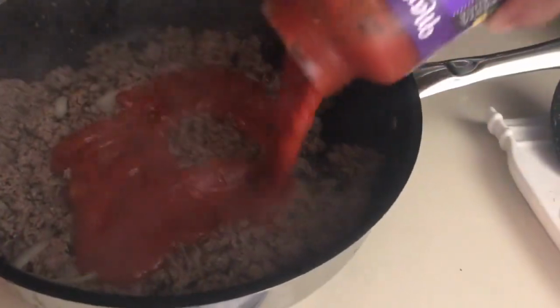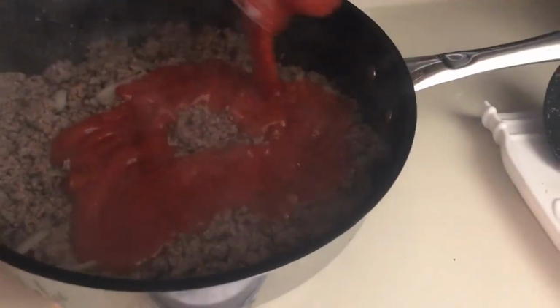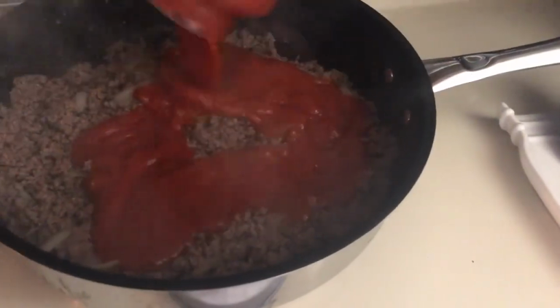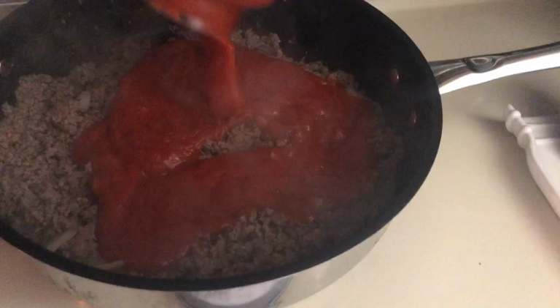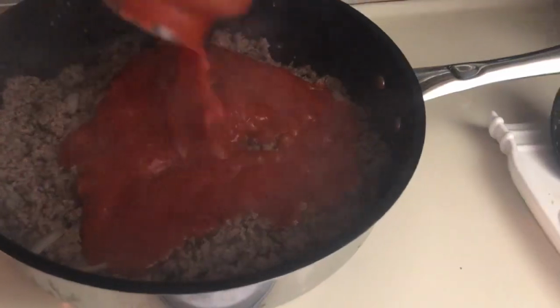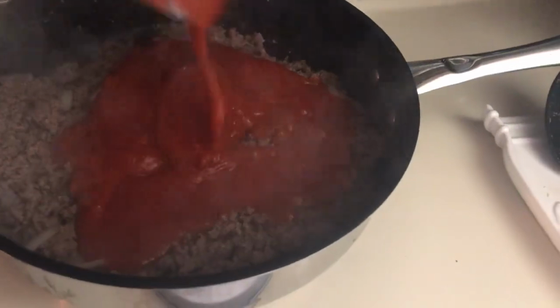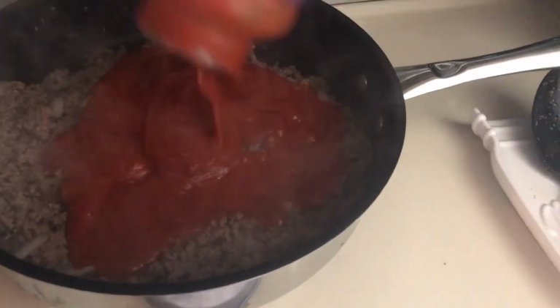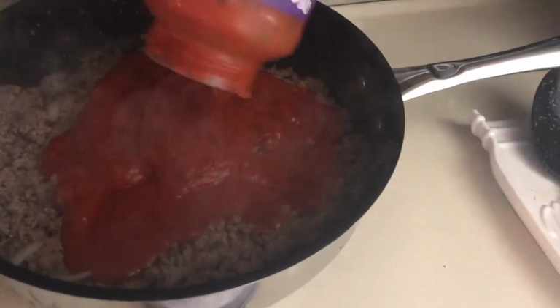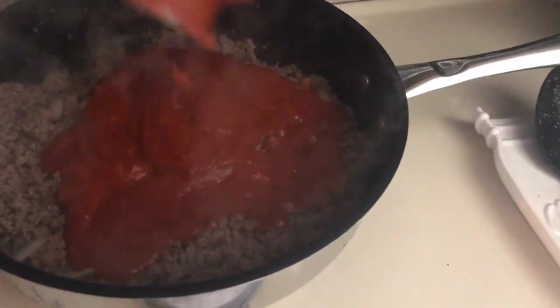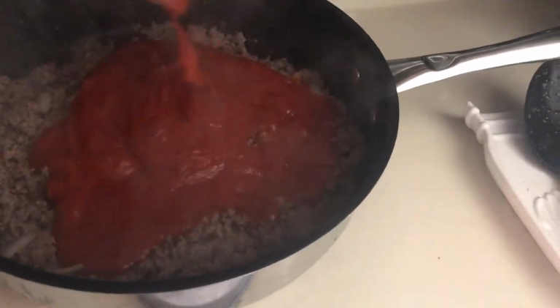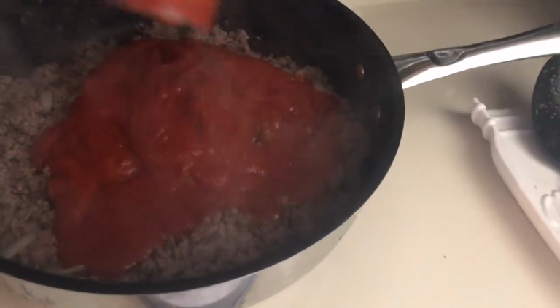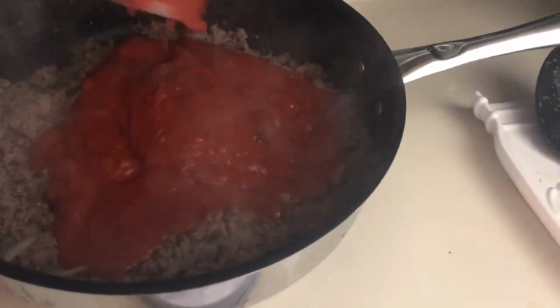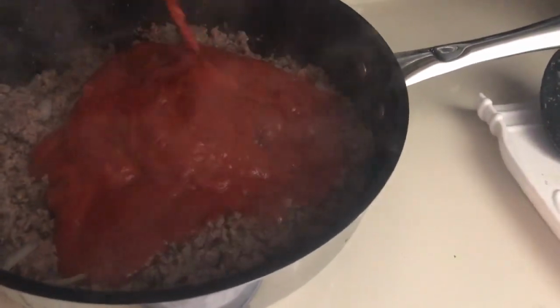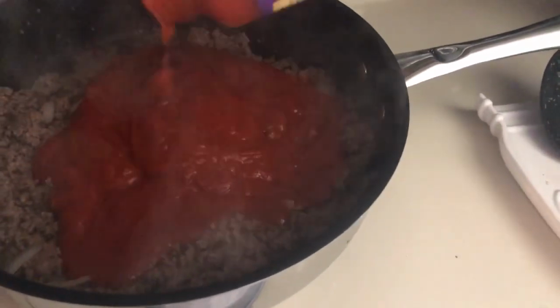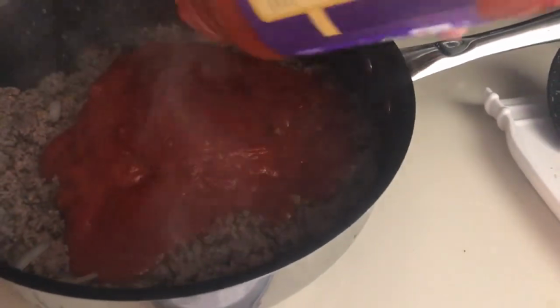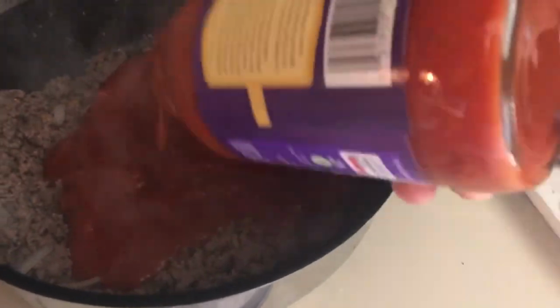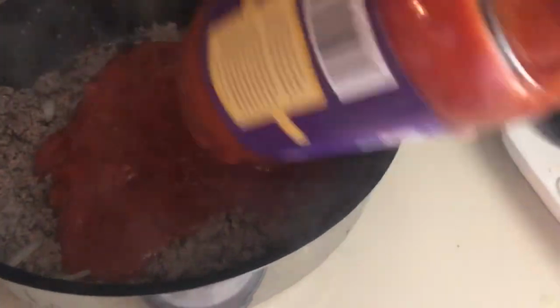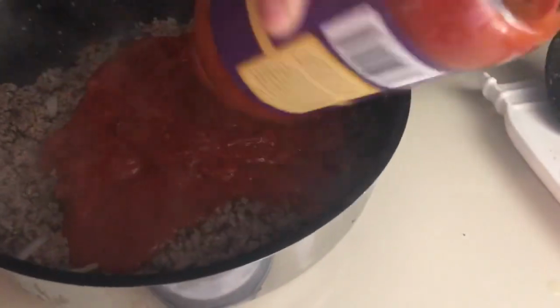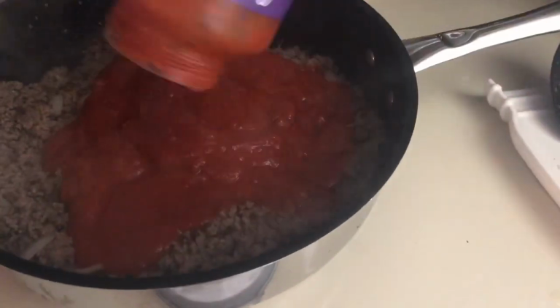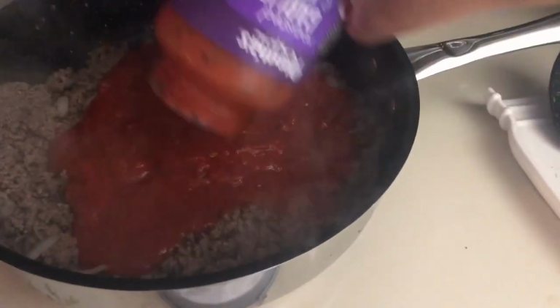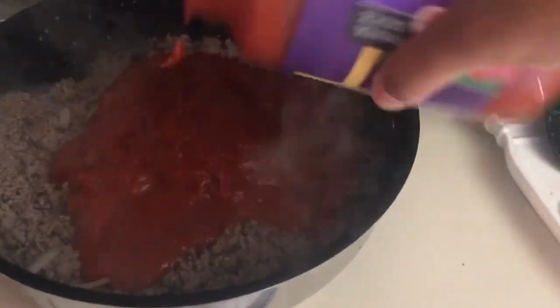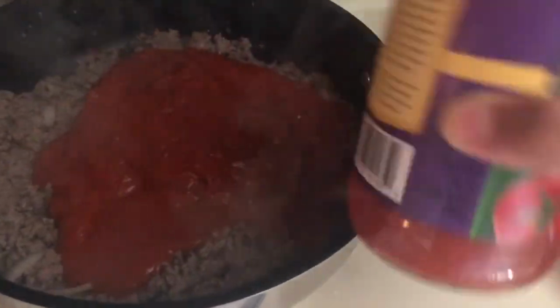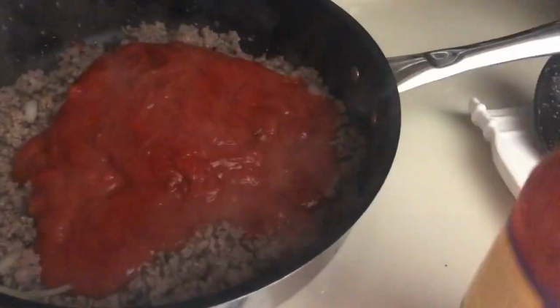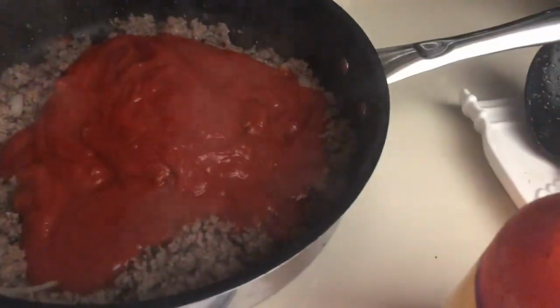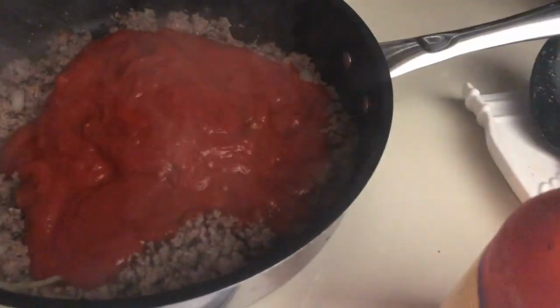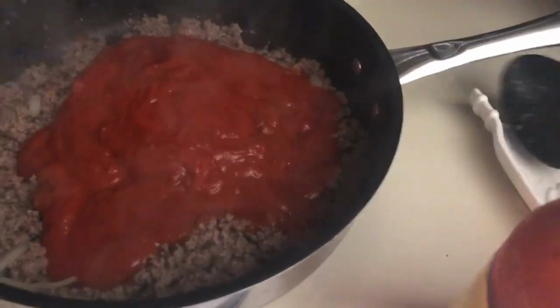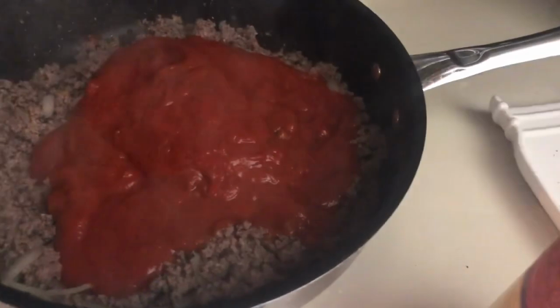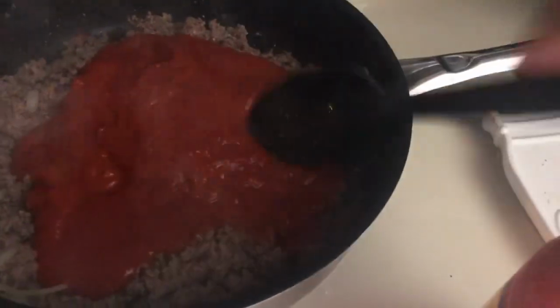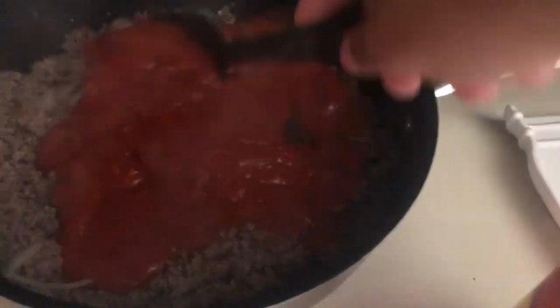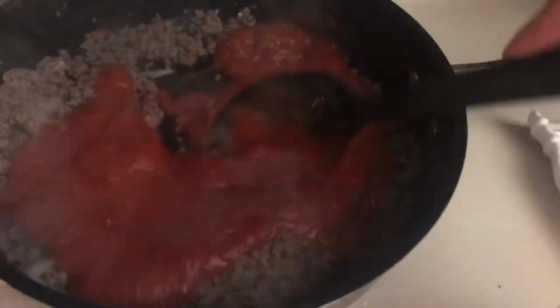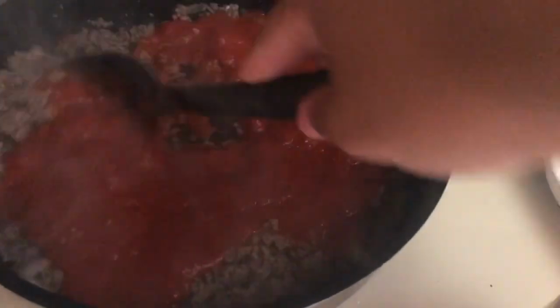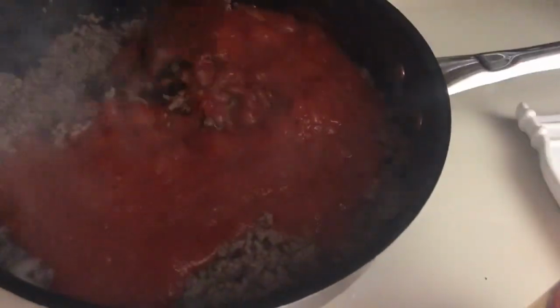Now I'm just going to add and stir in my sauce and turn the temperature down to low, just so it kind of sizzles a little bit before I start to prepare the crock pot.